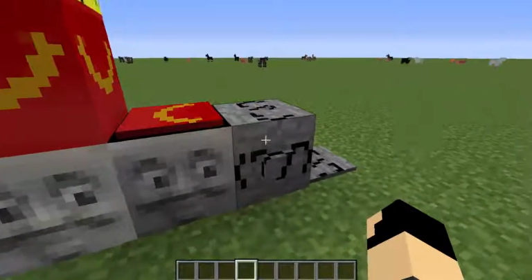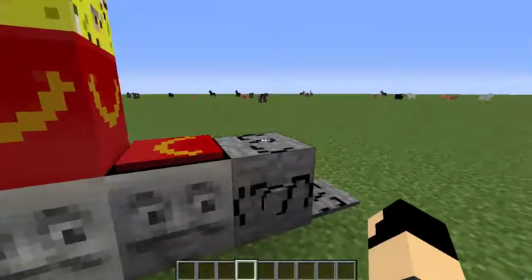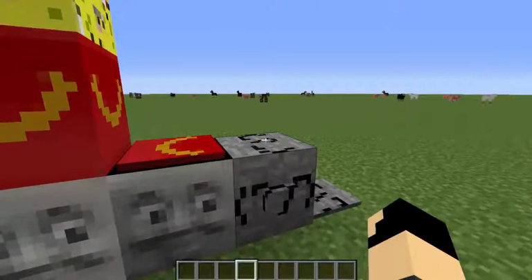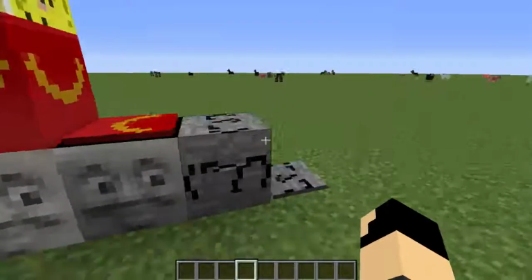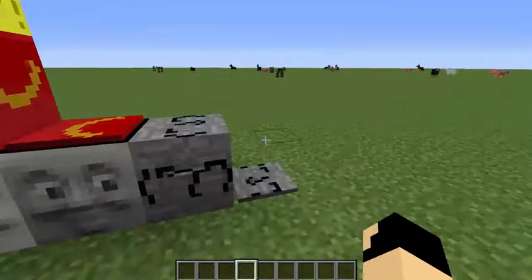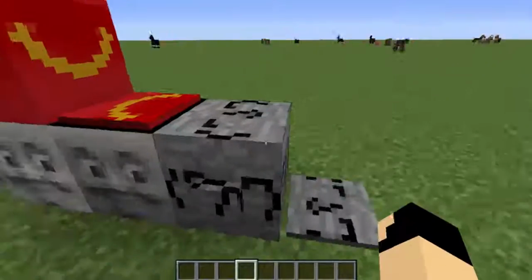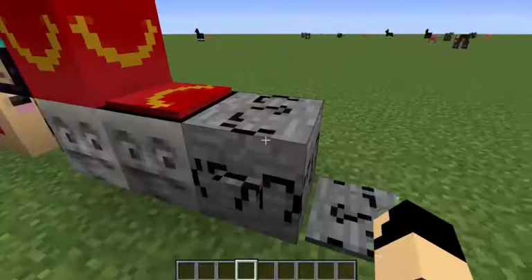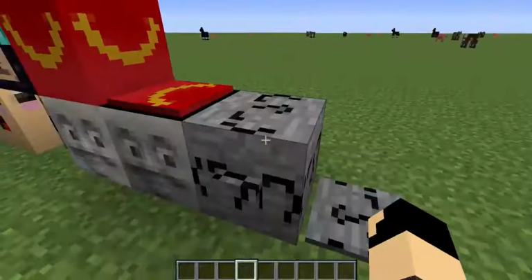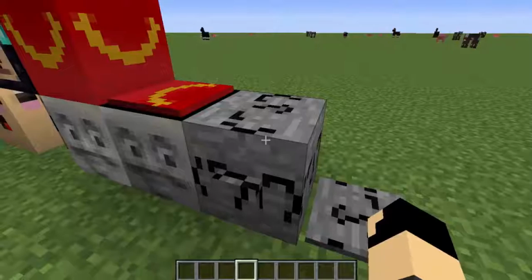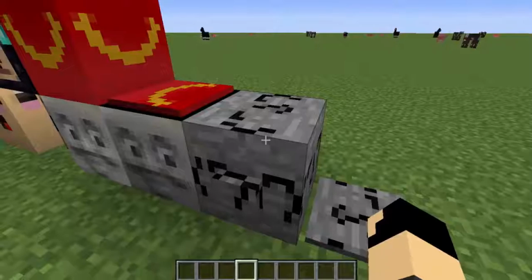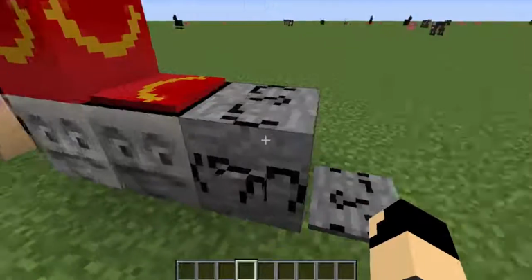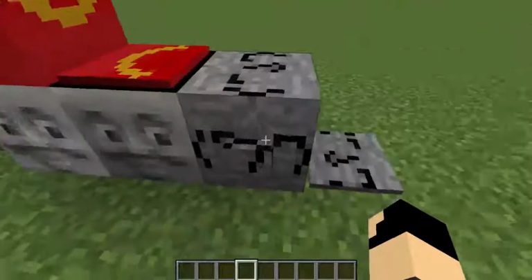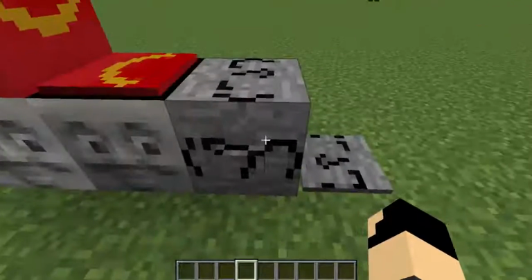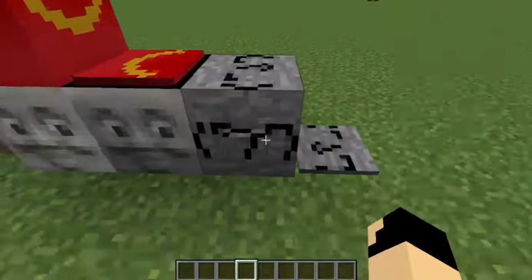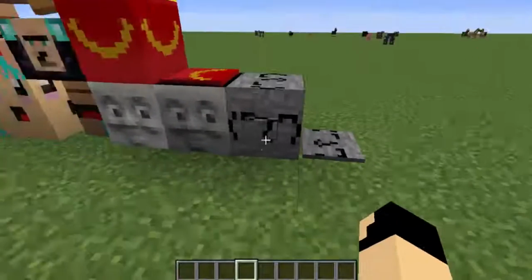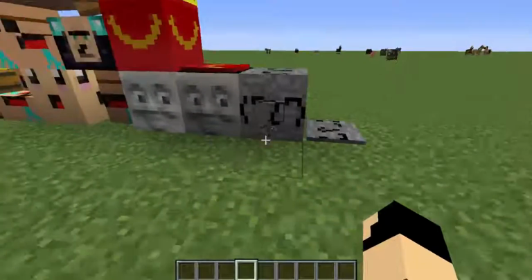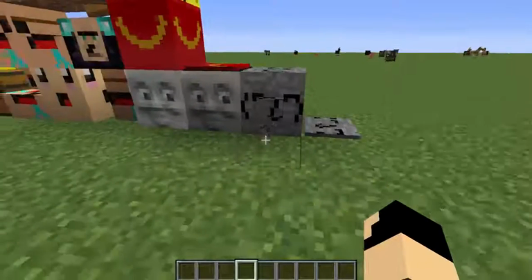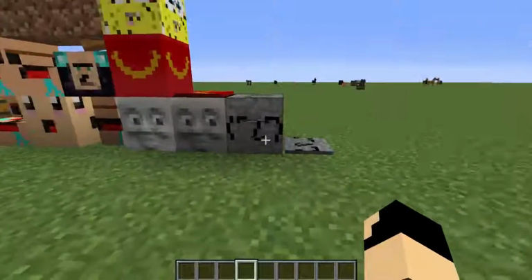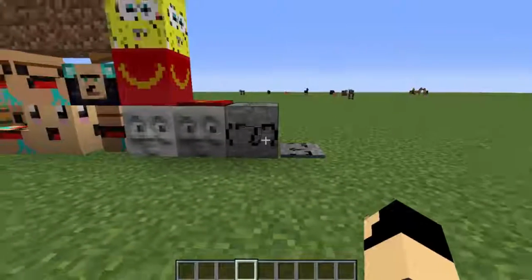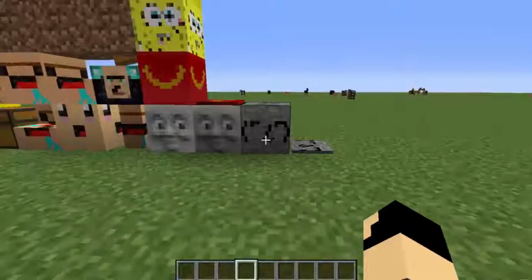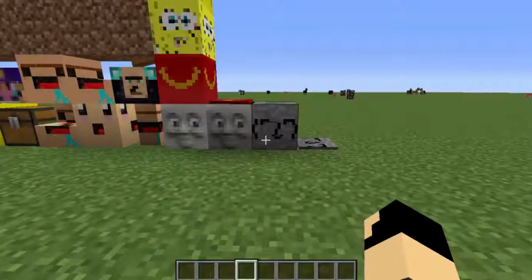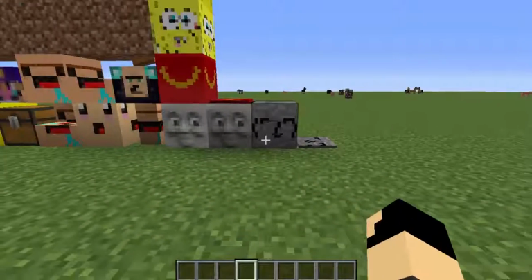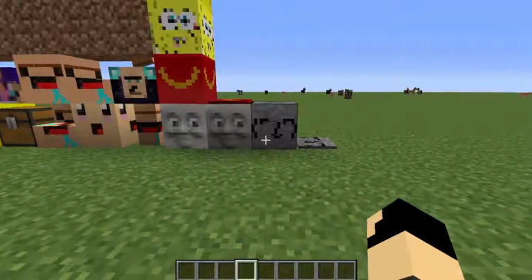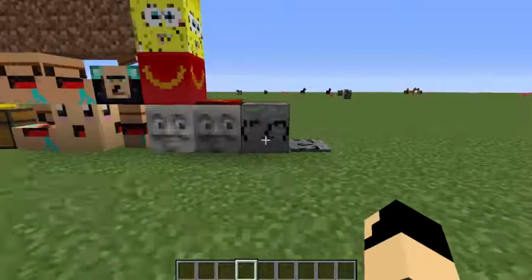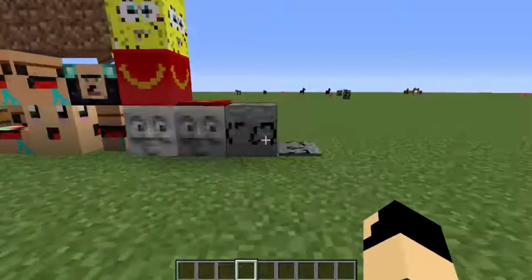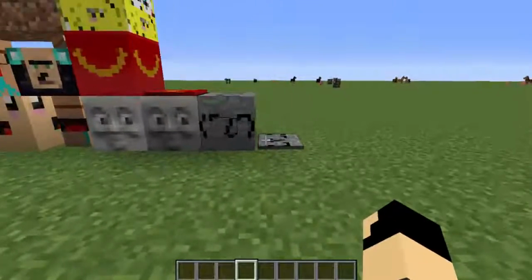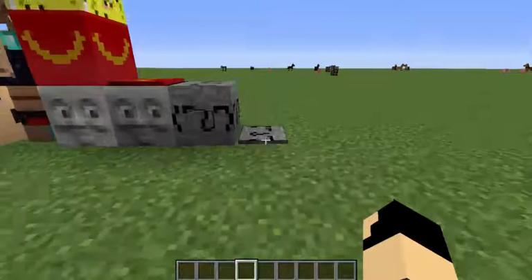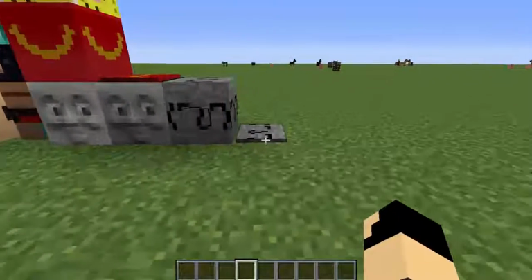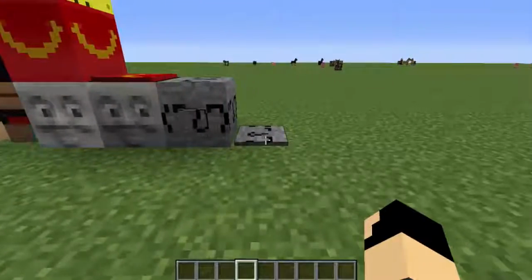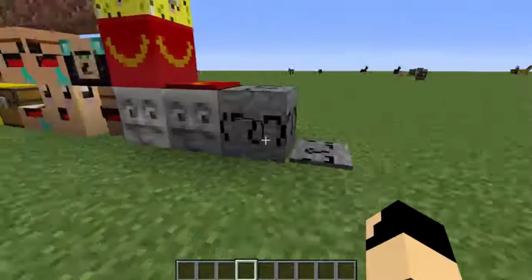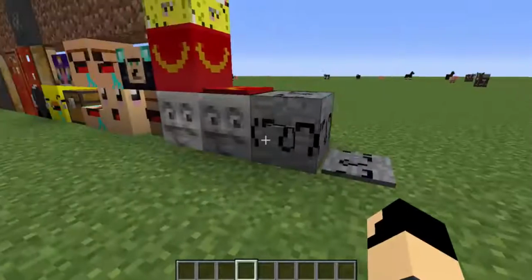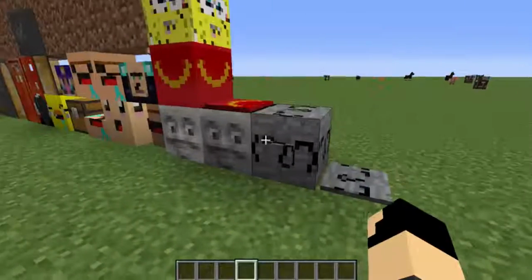The stone has a Lenny face on it and as you can see the button also does because it's all stone.